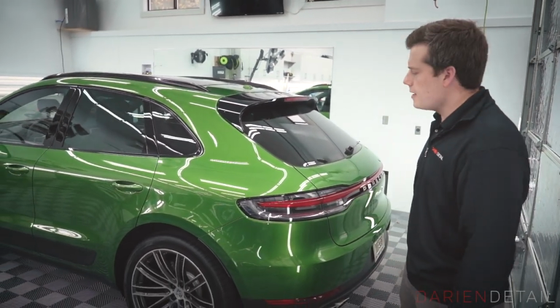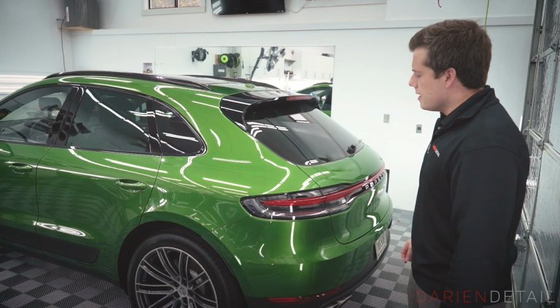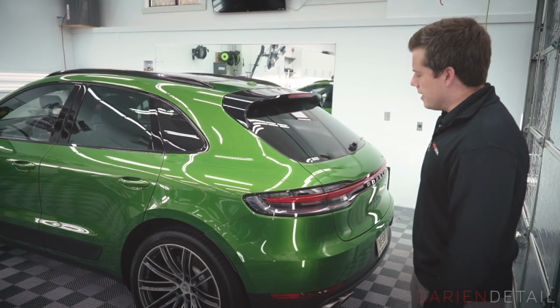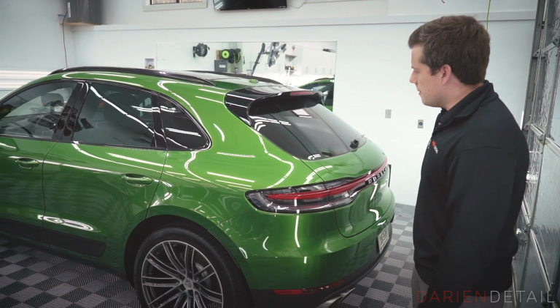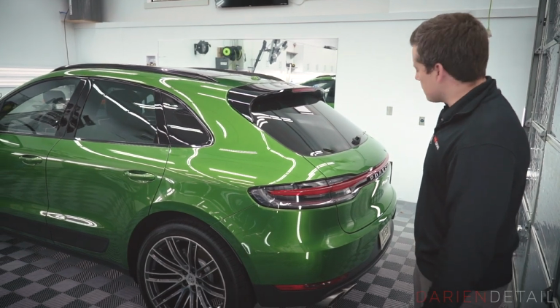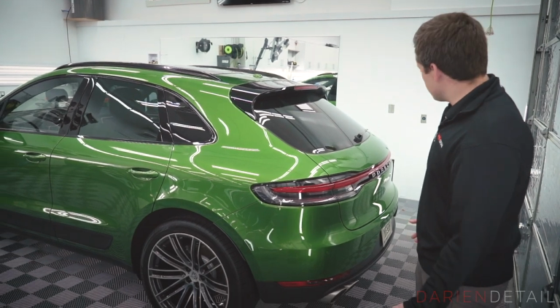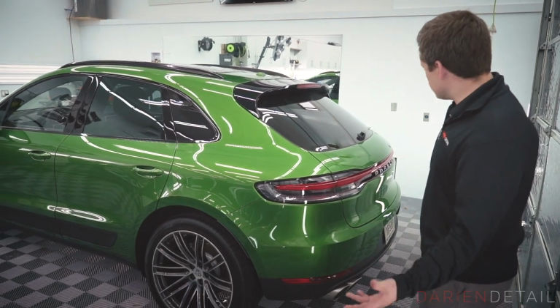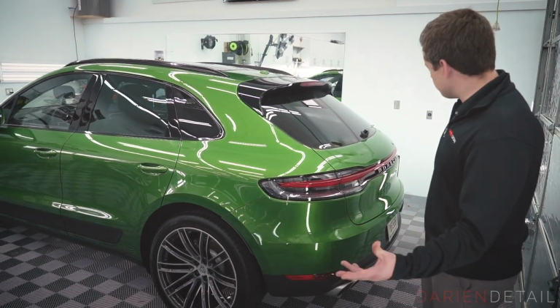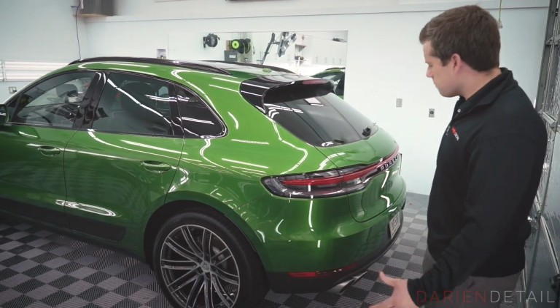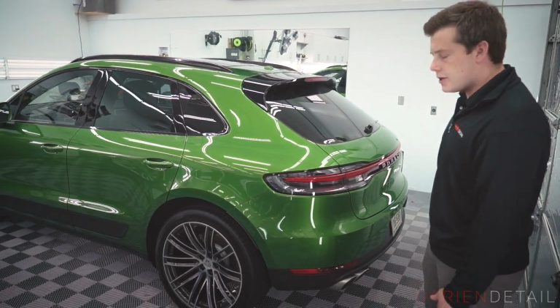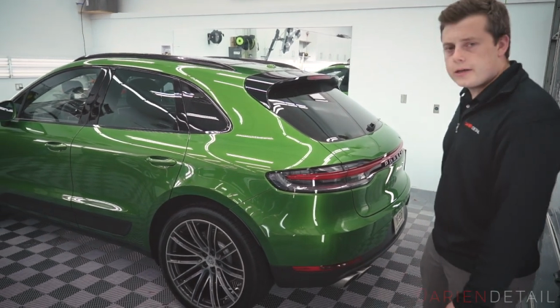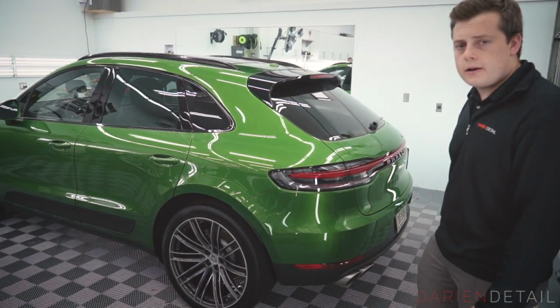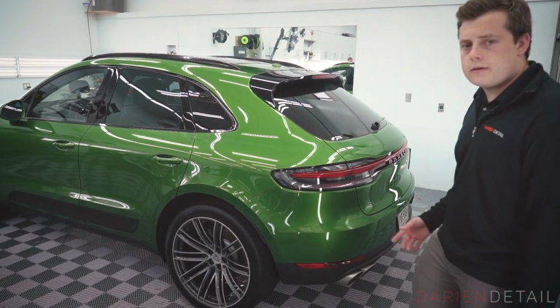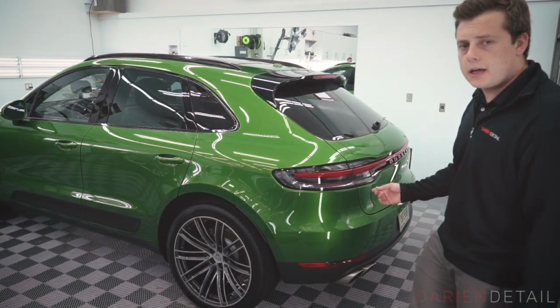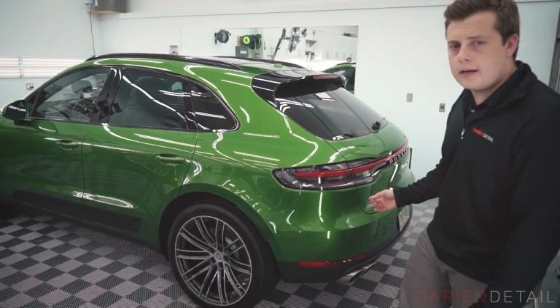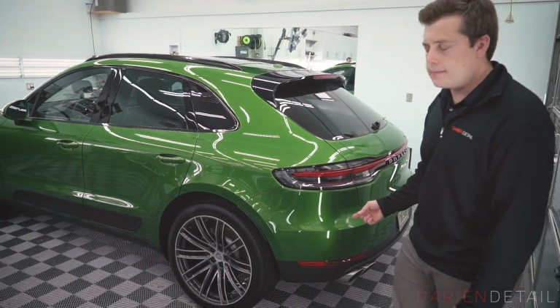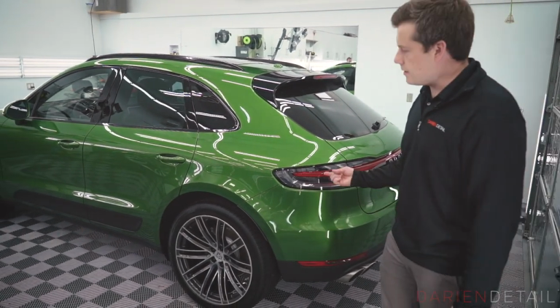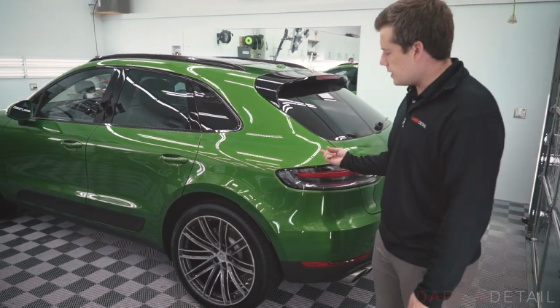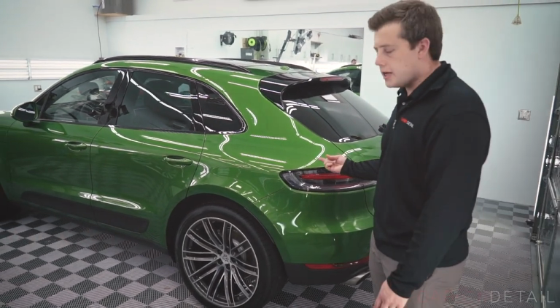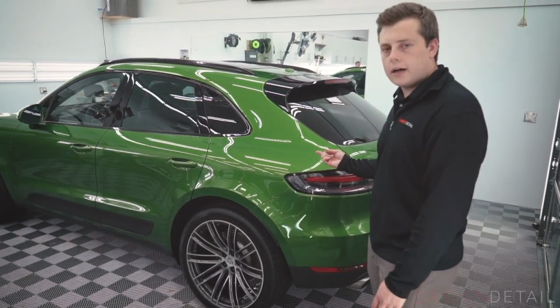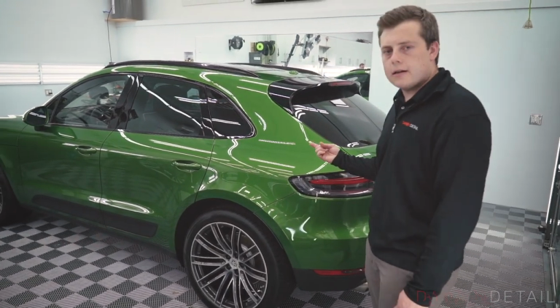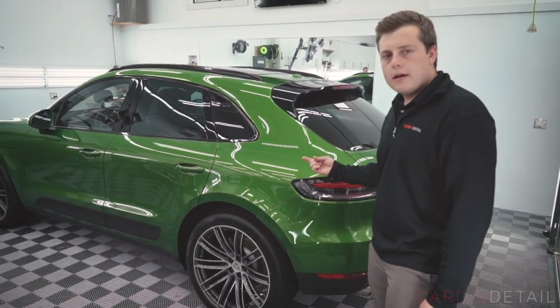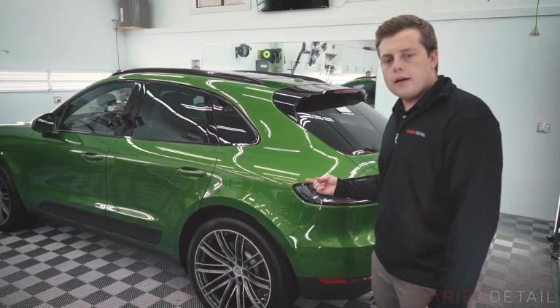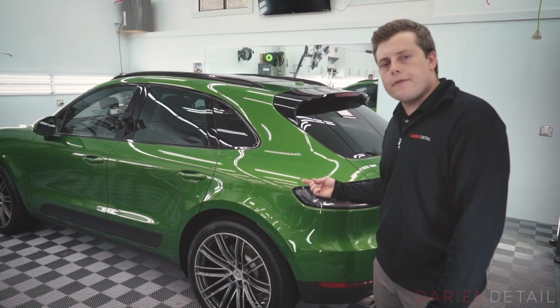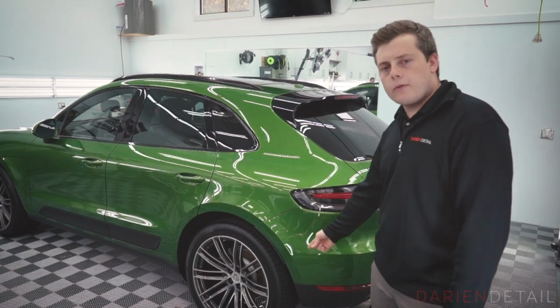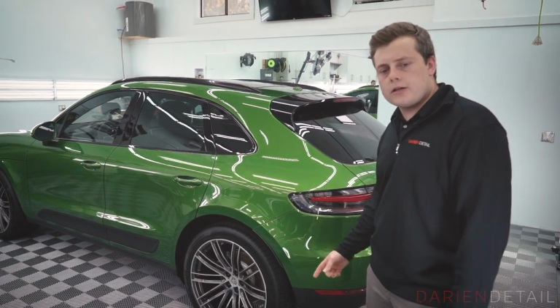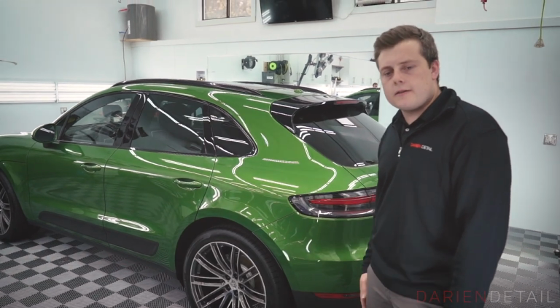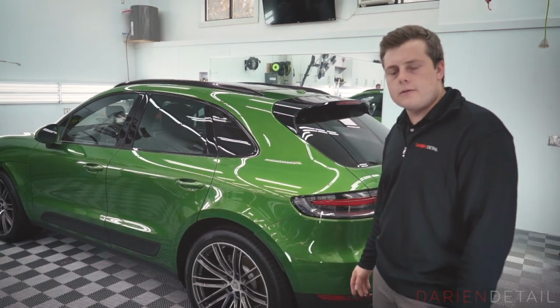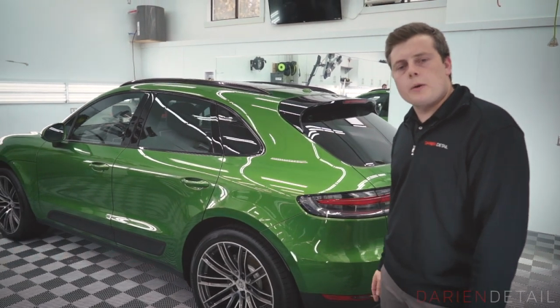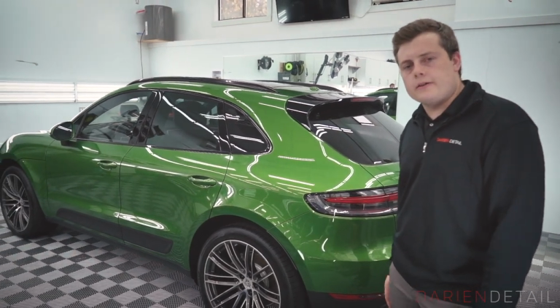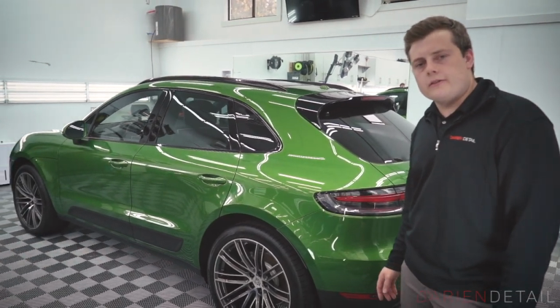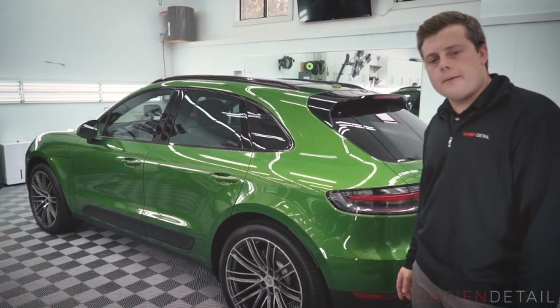That's pretty much it — just wanted to show you guys around this new Macan. It's a really unique color. Thanks for watching, stay tuned for more projects in the shop.